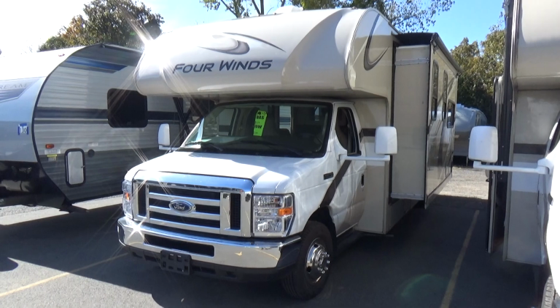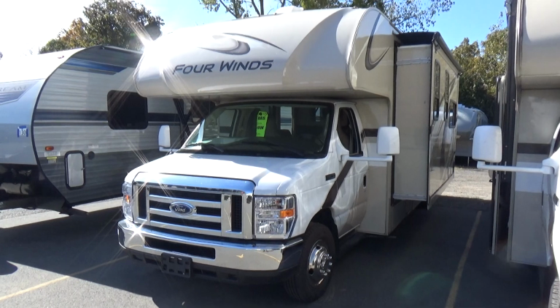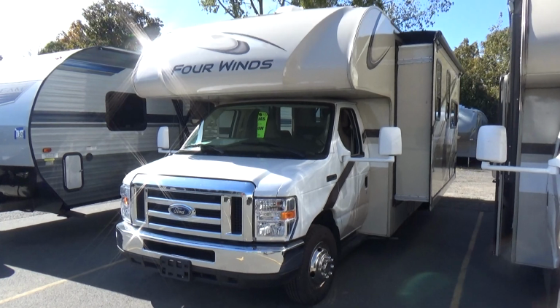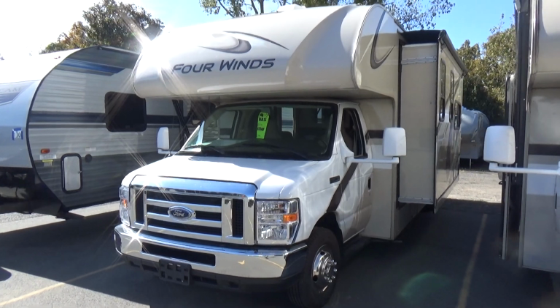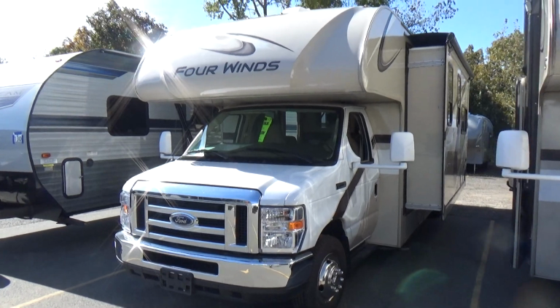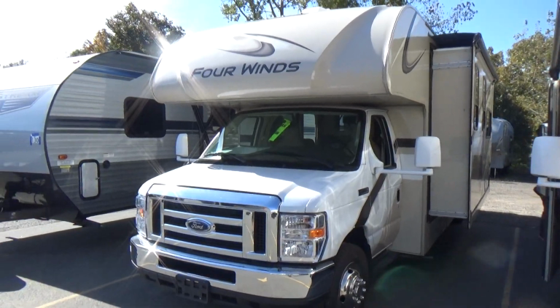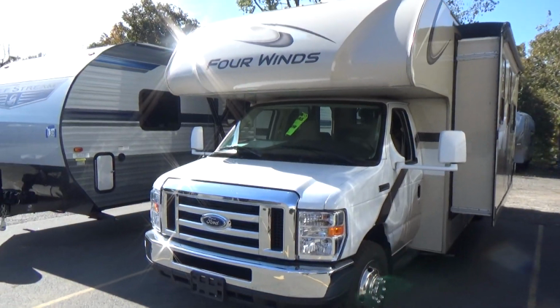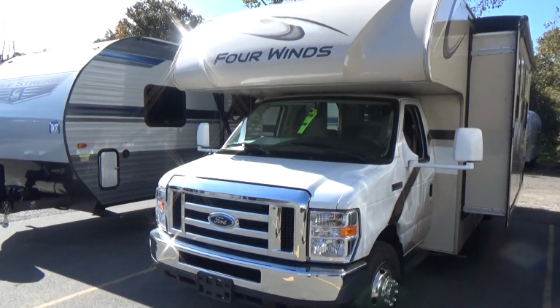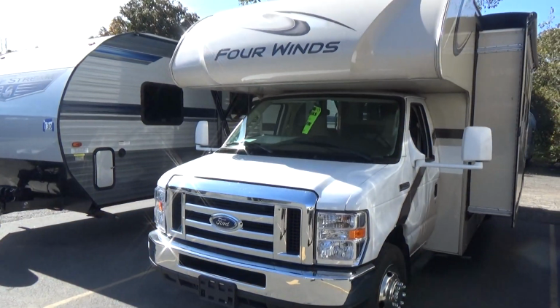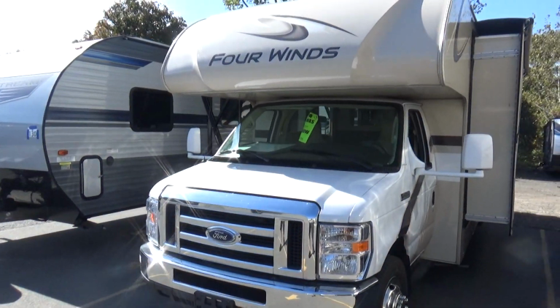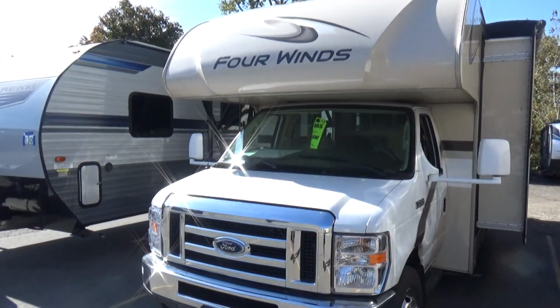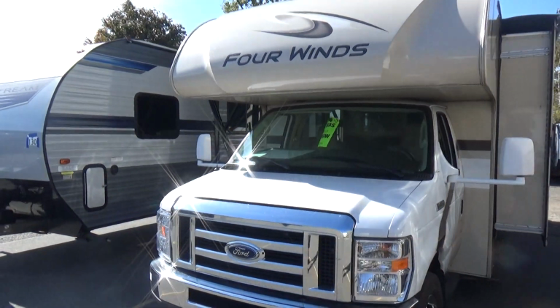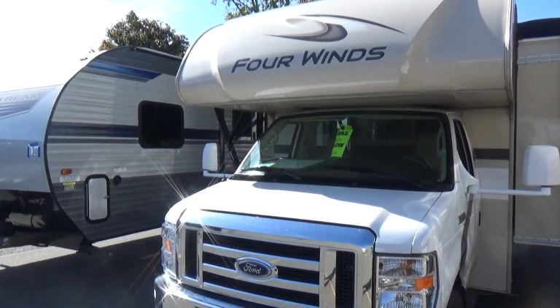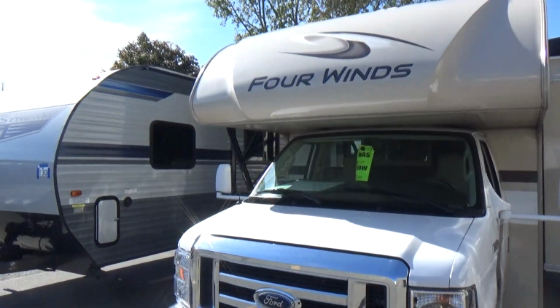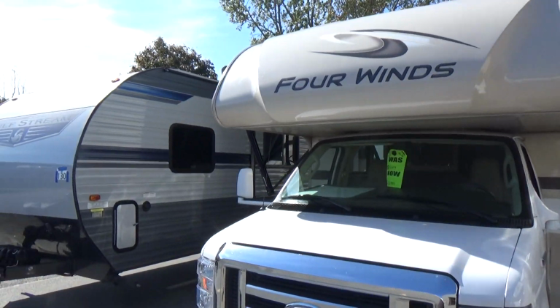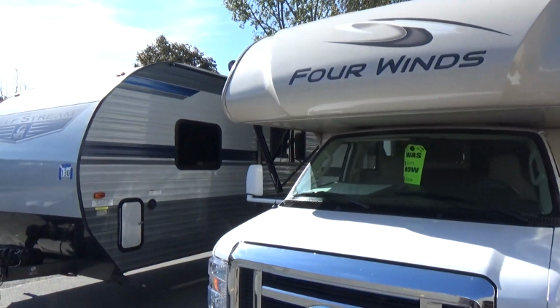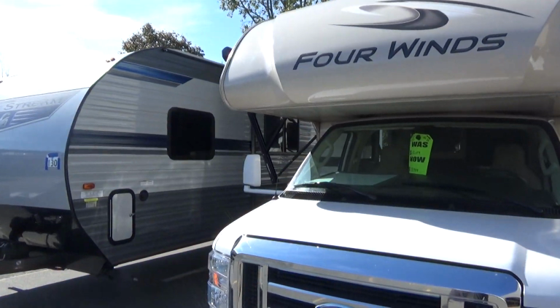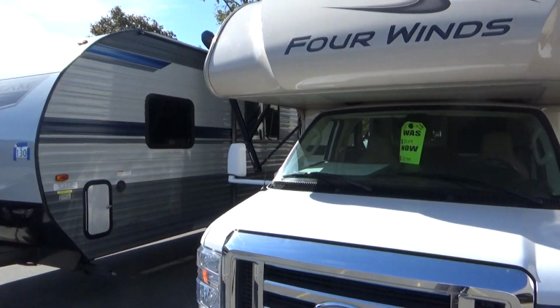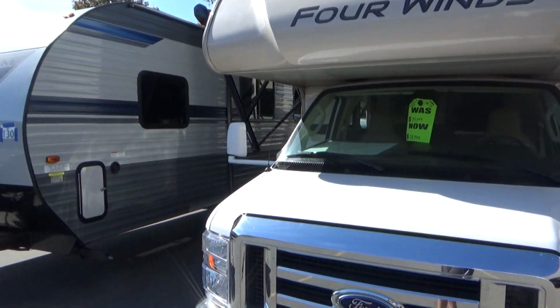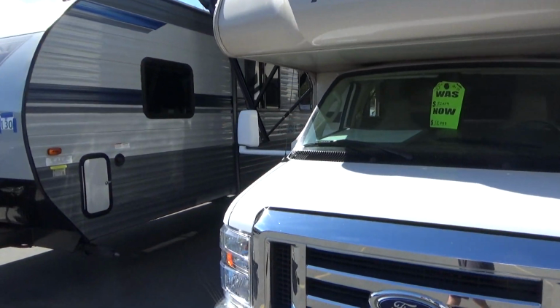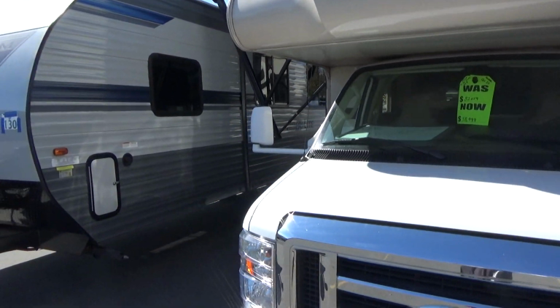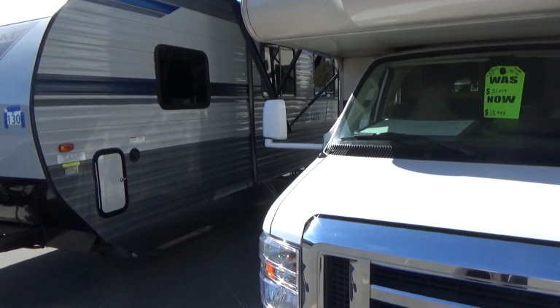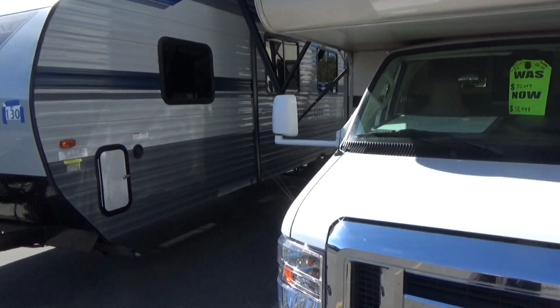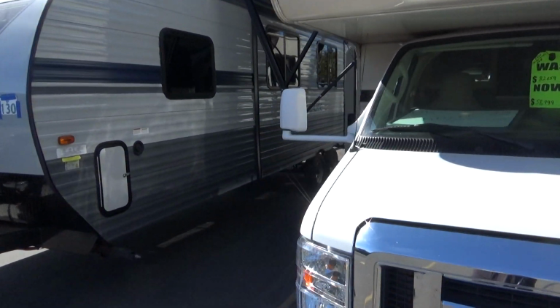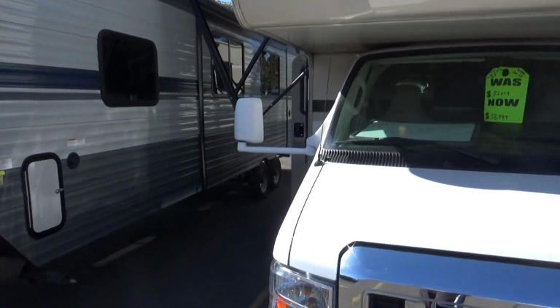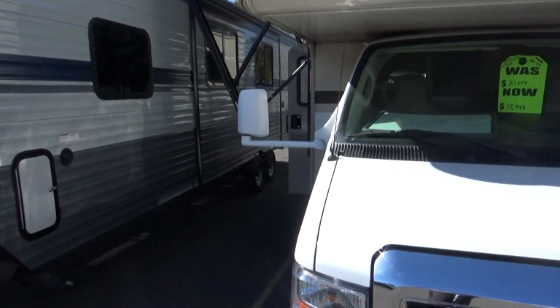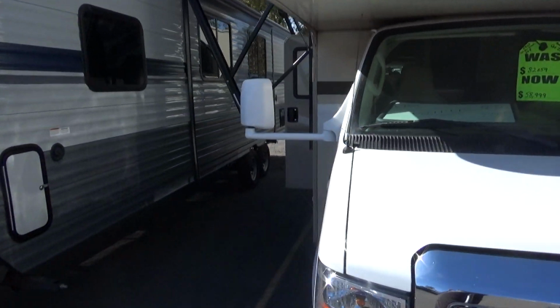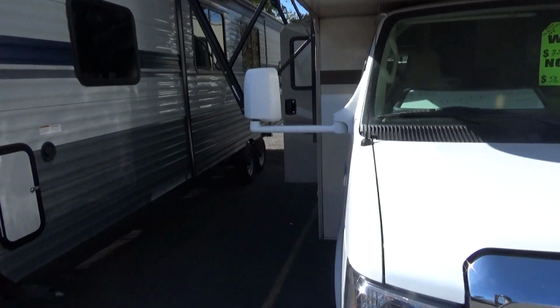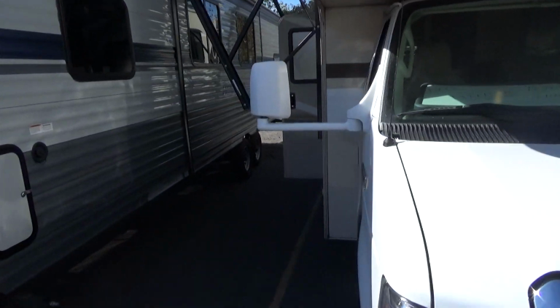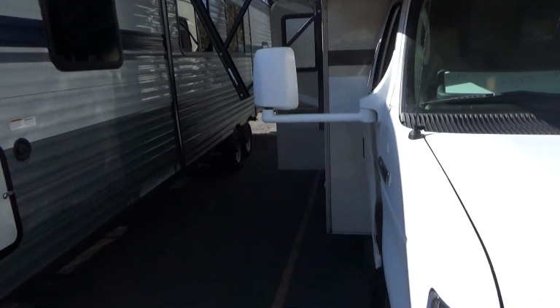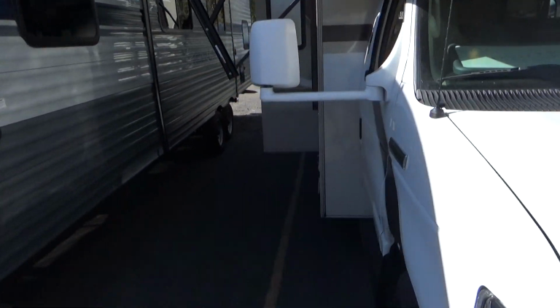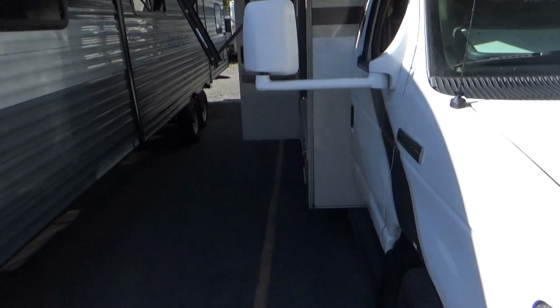All right, this is the 2019 Thor 4 Winds 28Z.